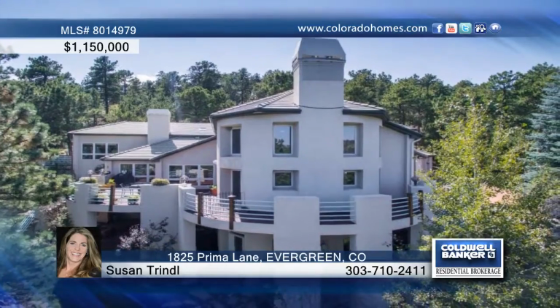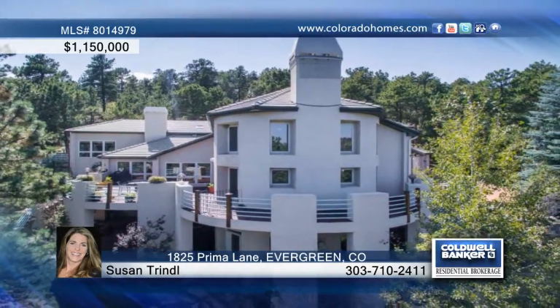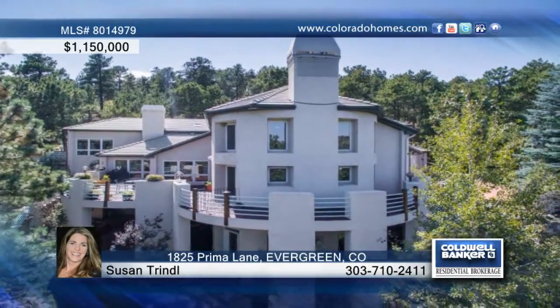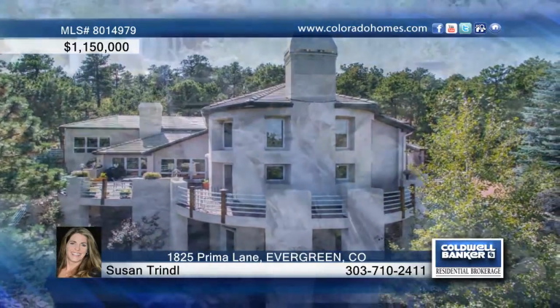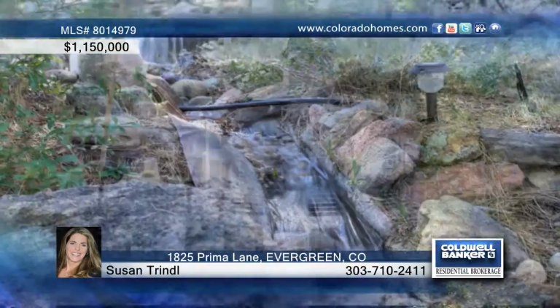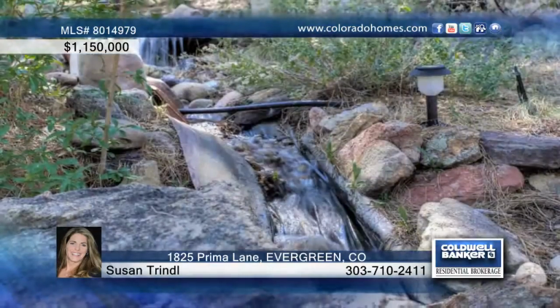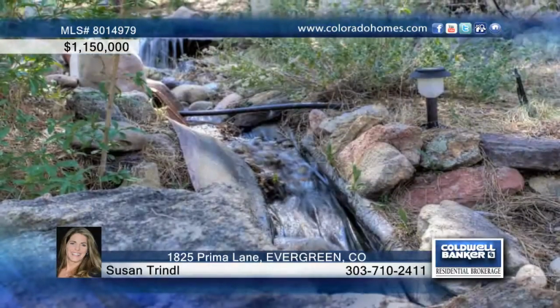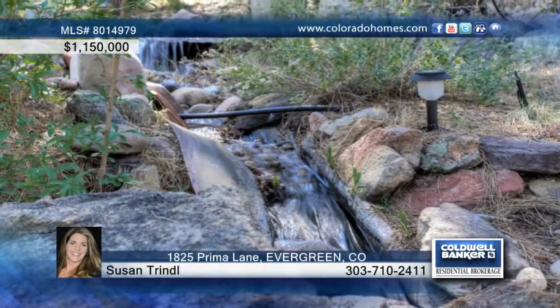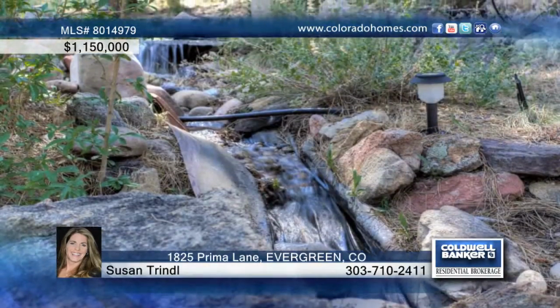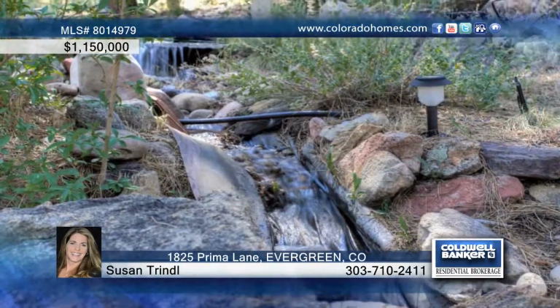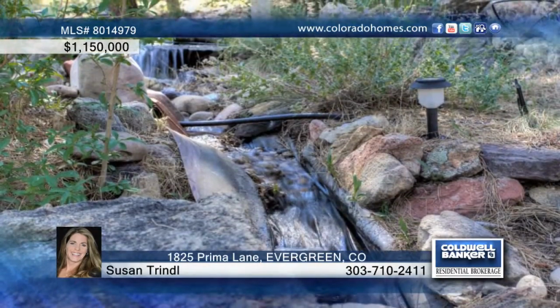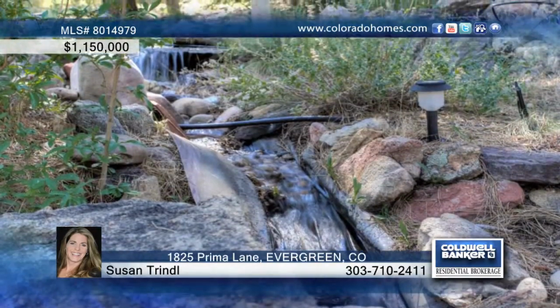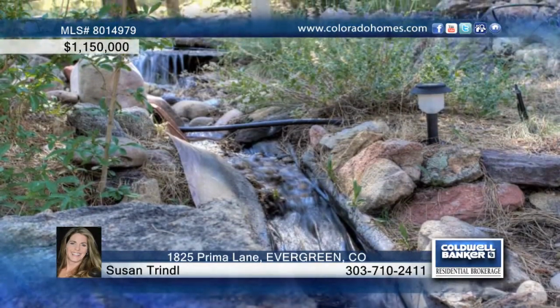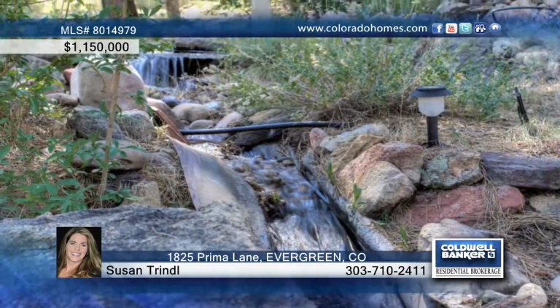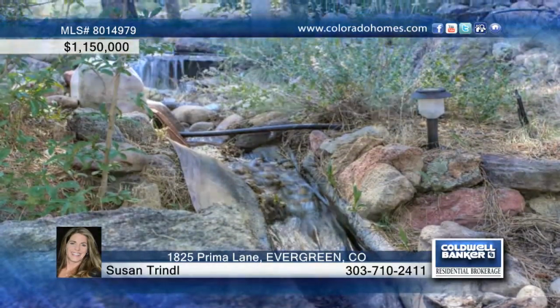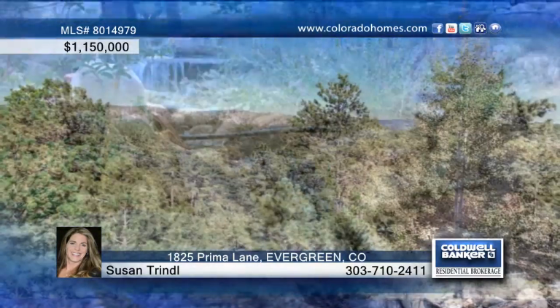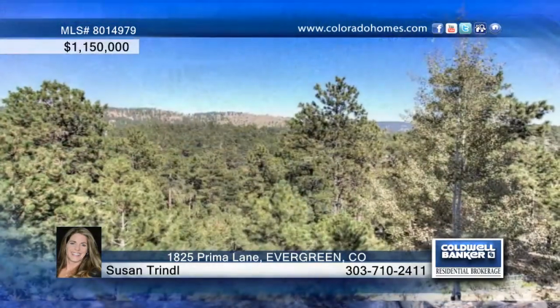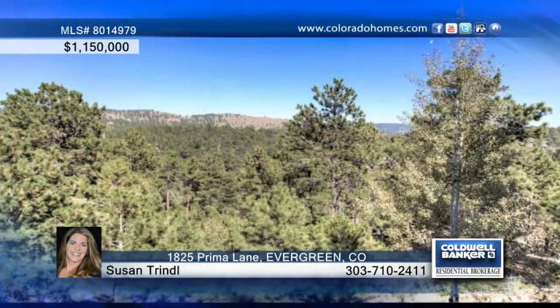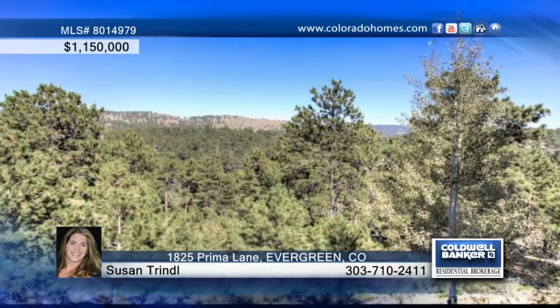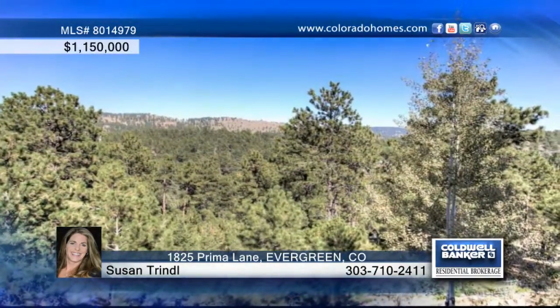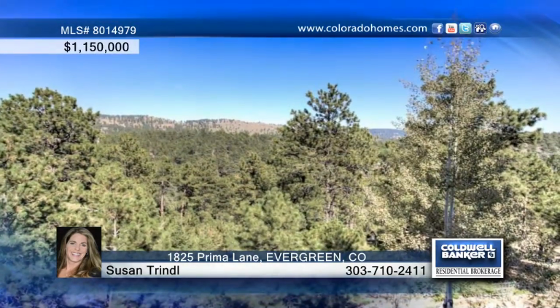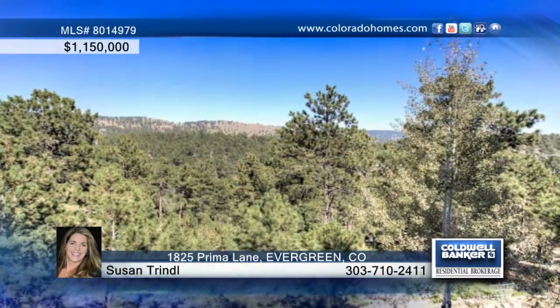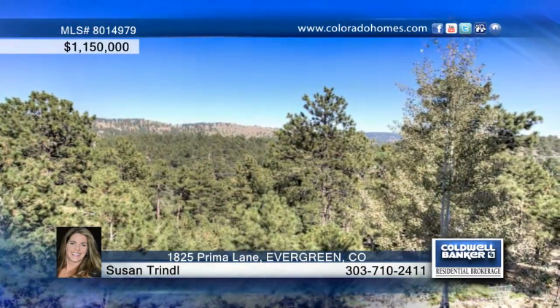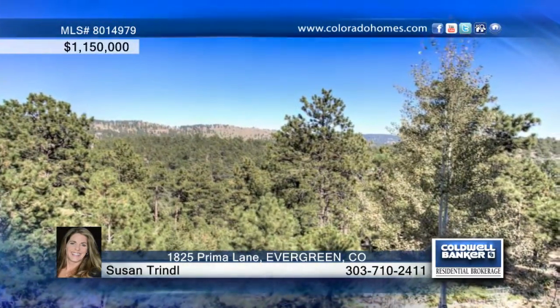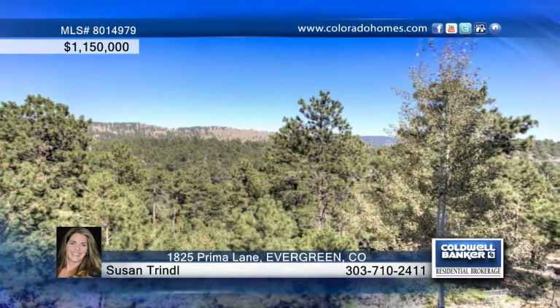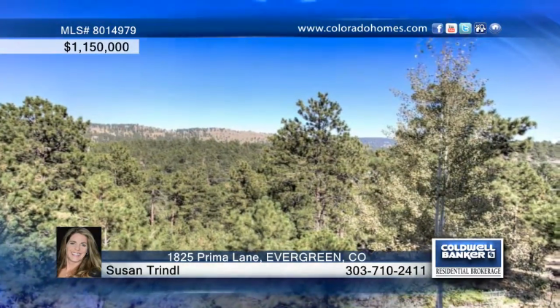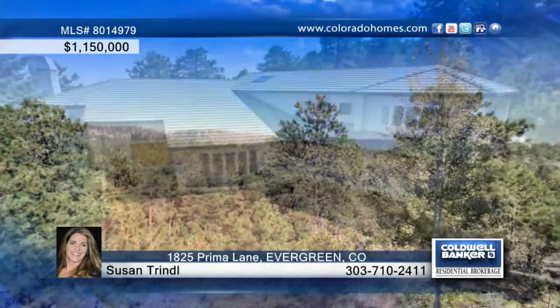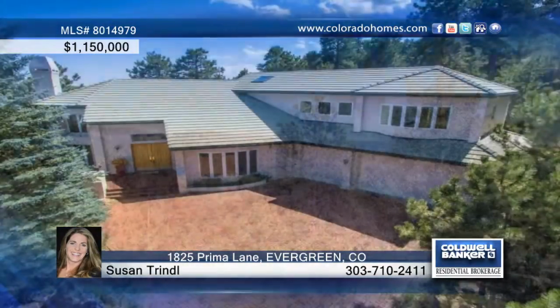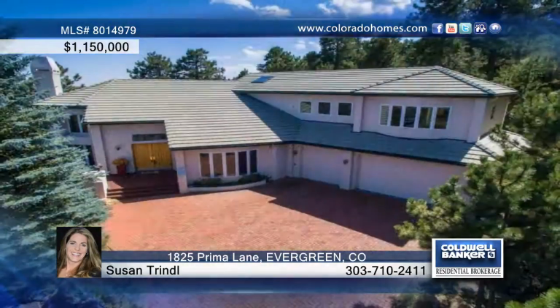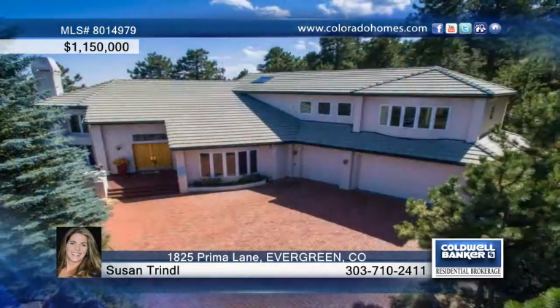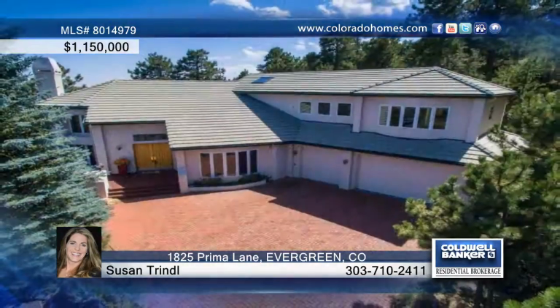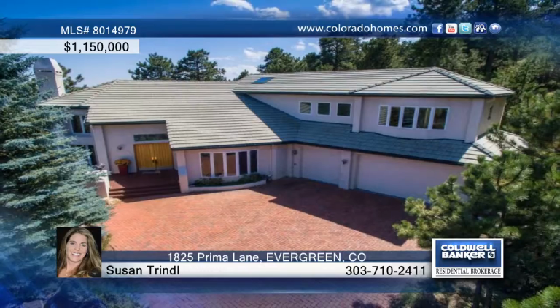Susan Trindle says welcome to Tranquility. Call now to find out how to make this home yours.